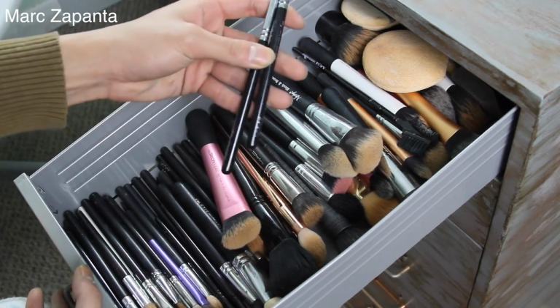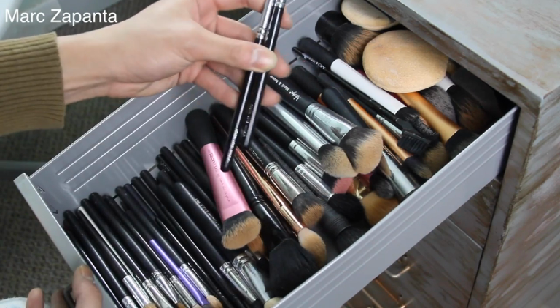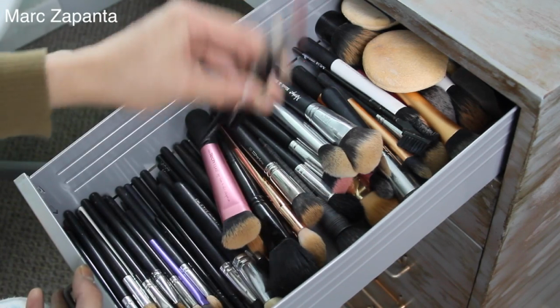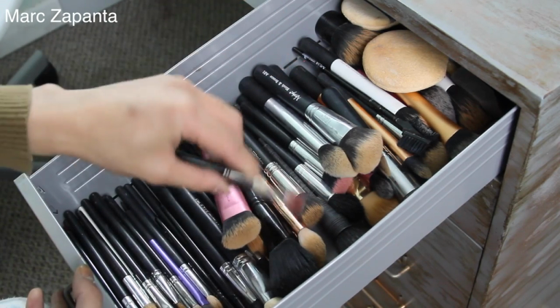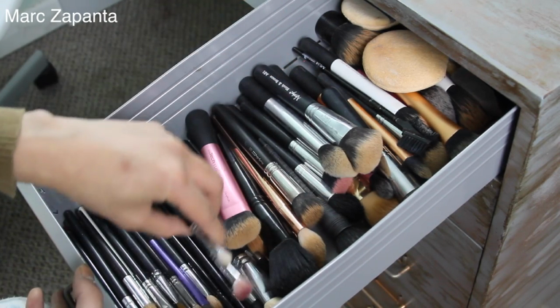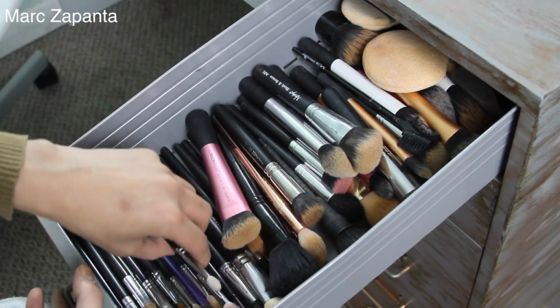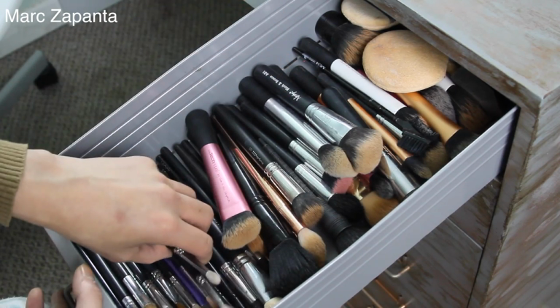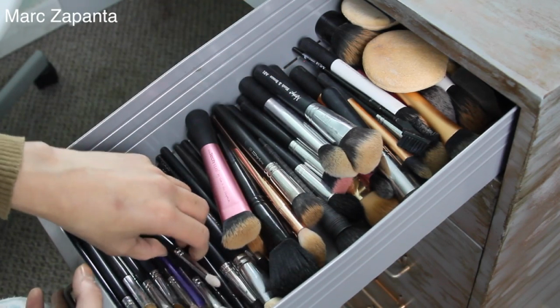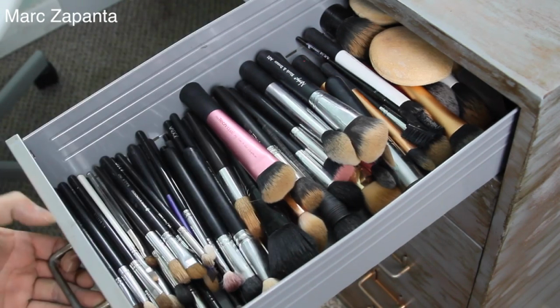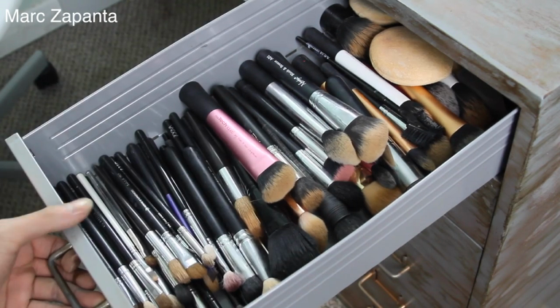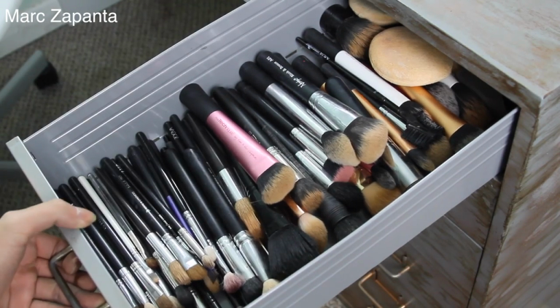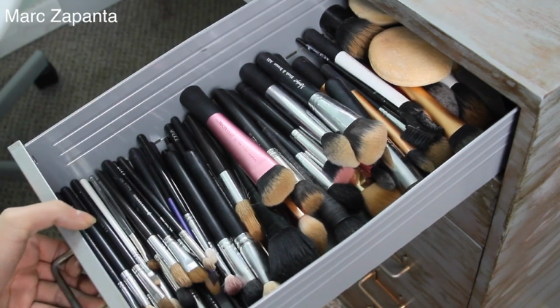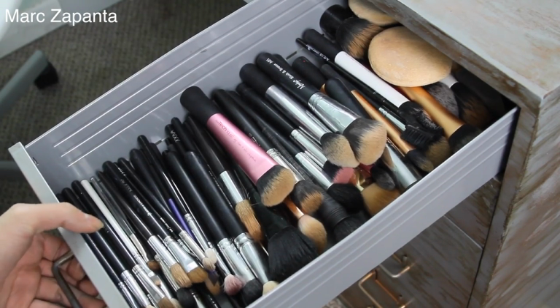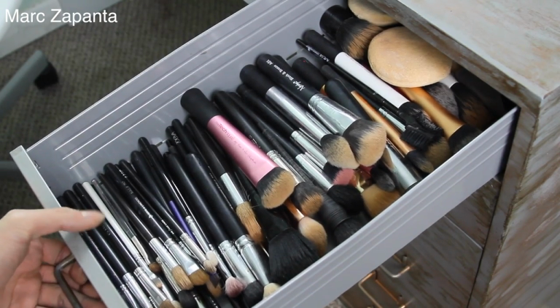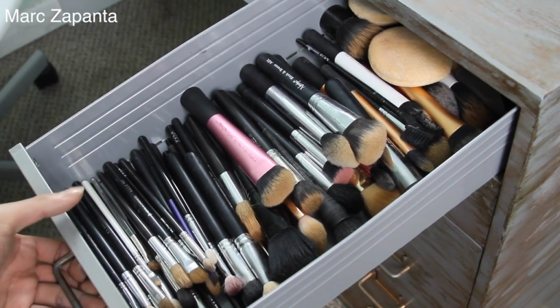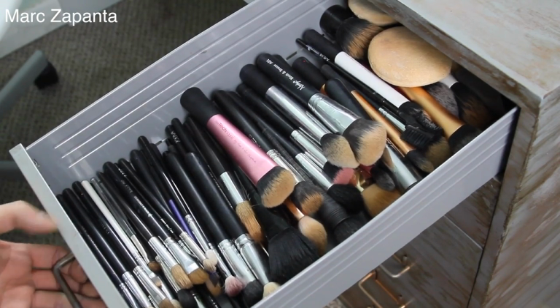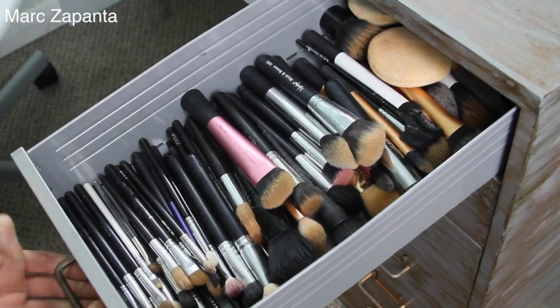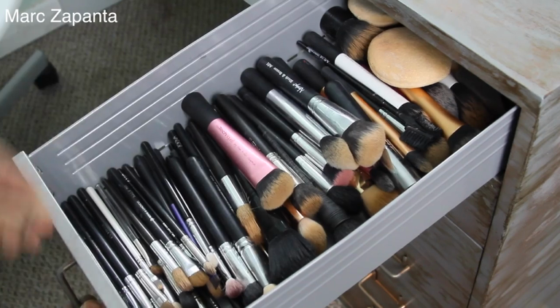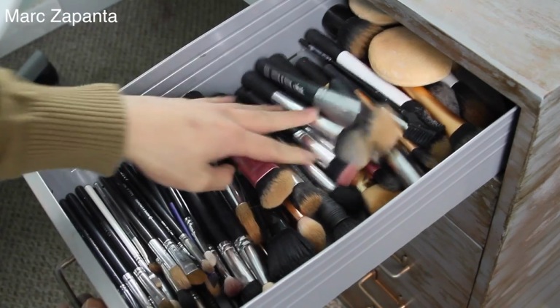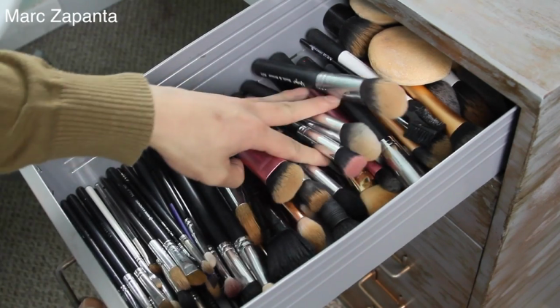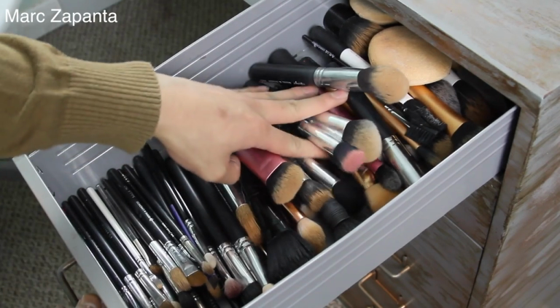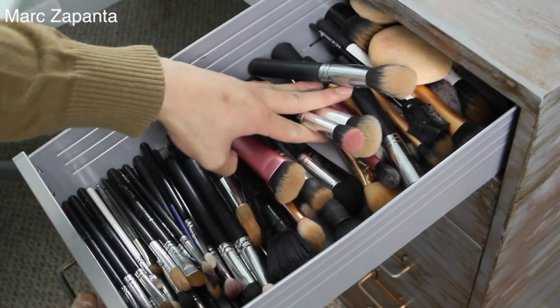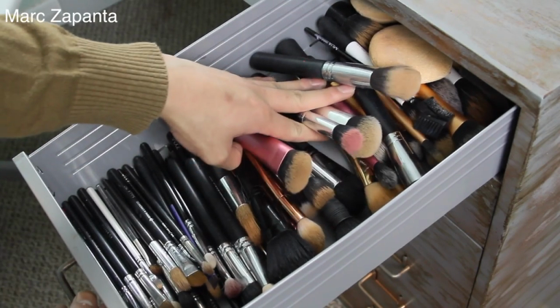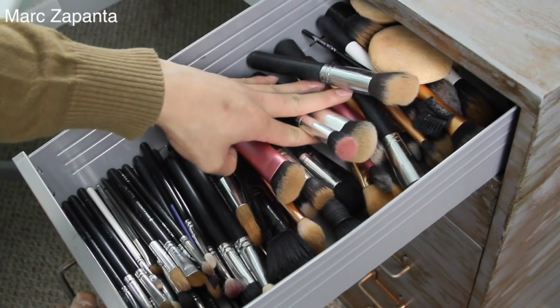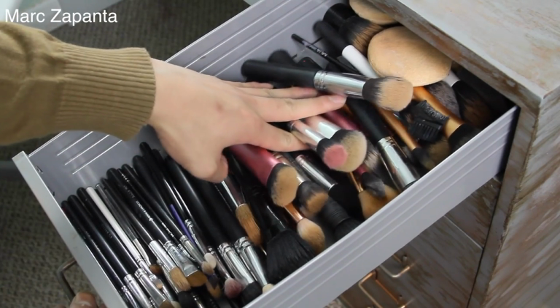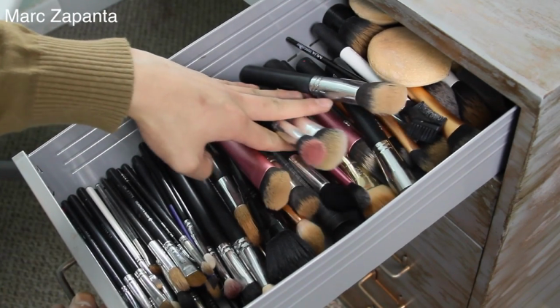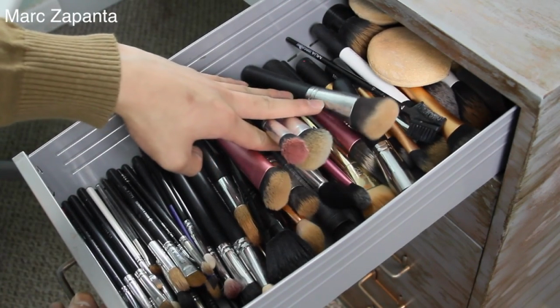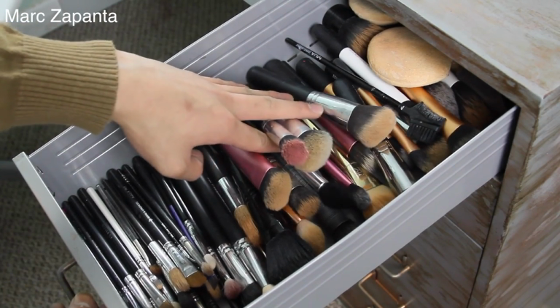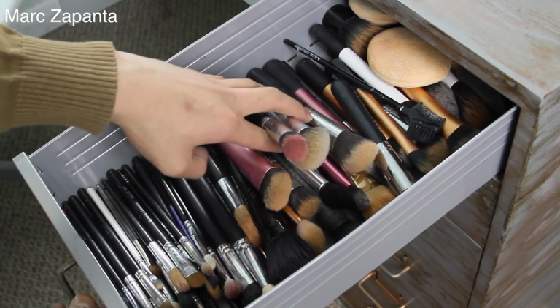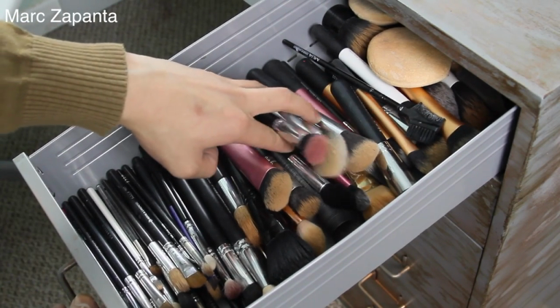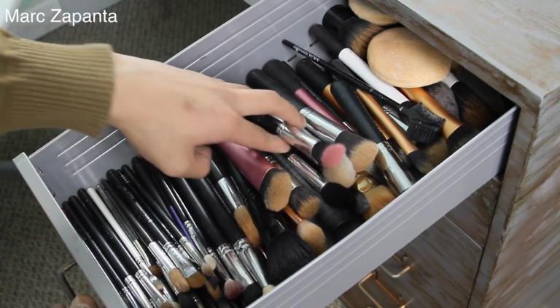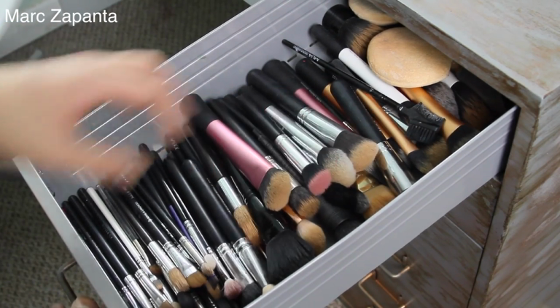I love Zoeva brushes — I love brushes so much and I can't get enough of them.